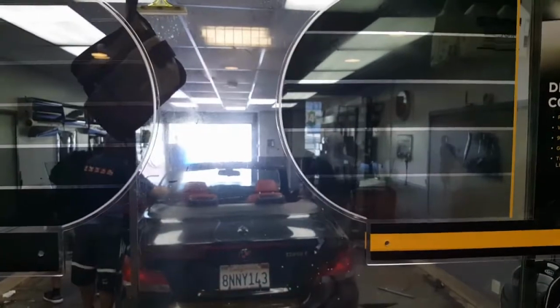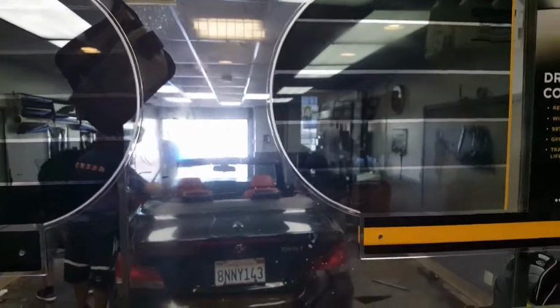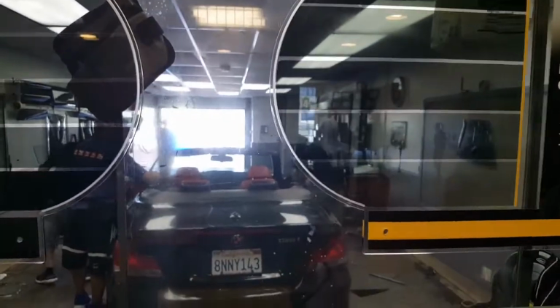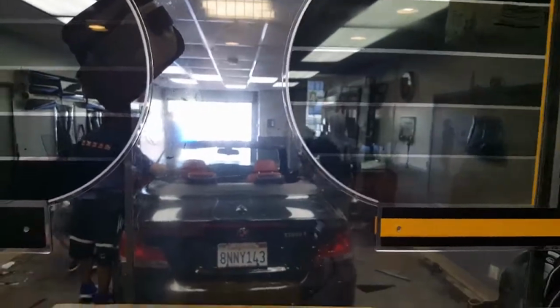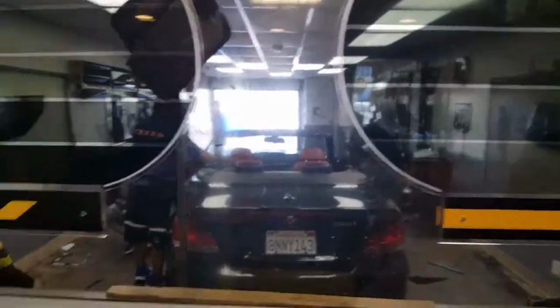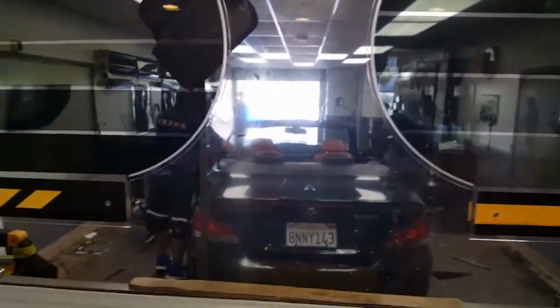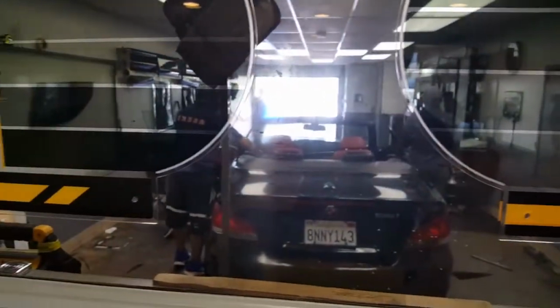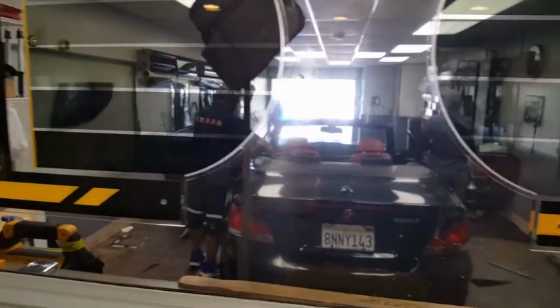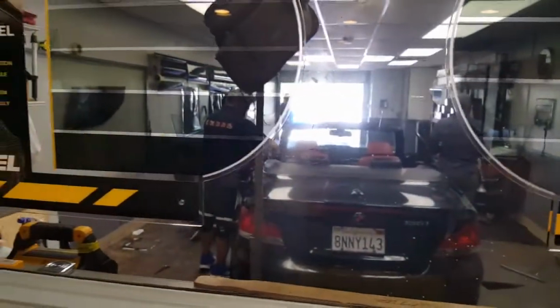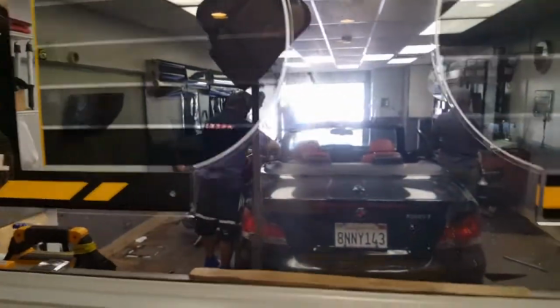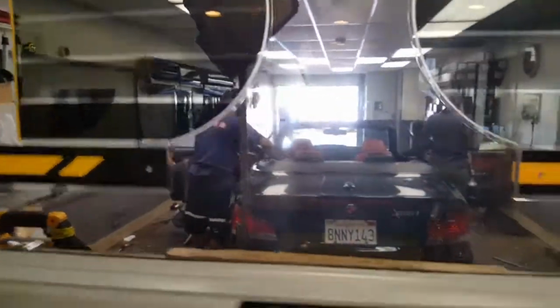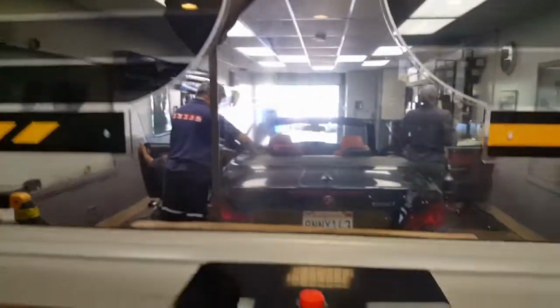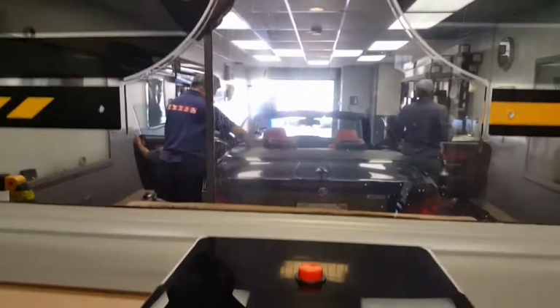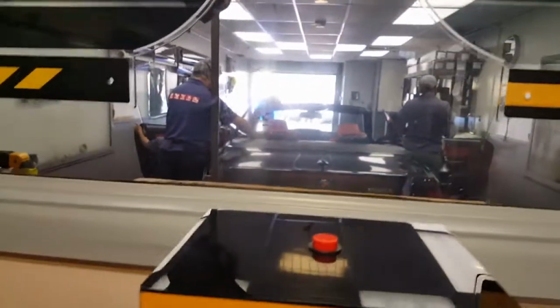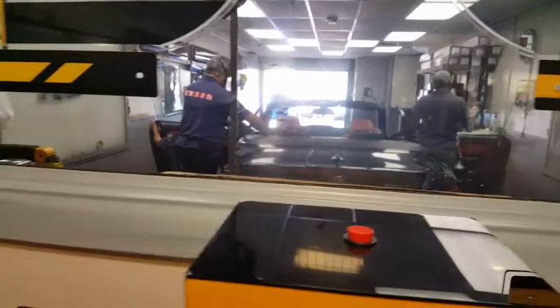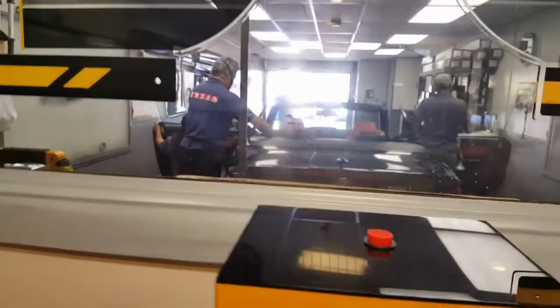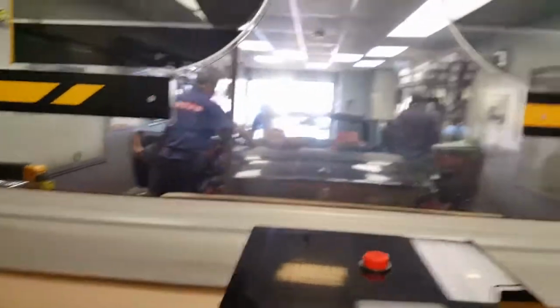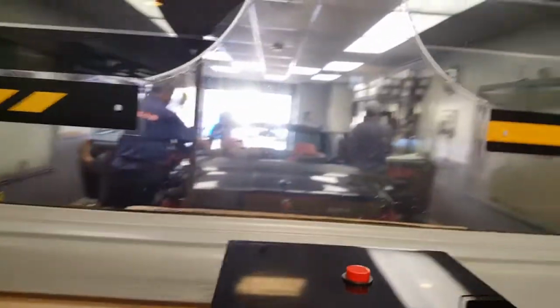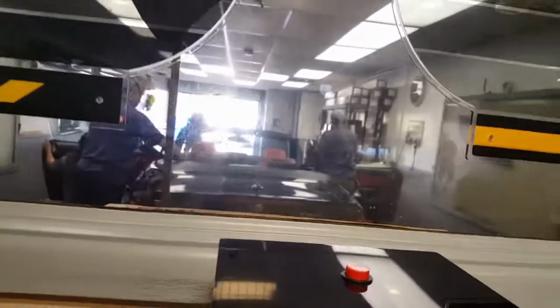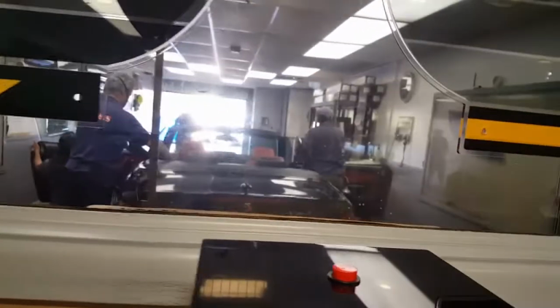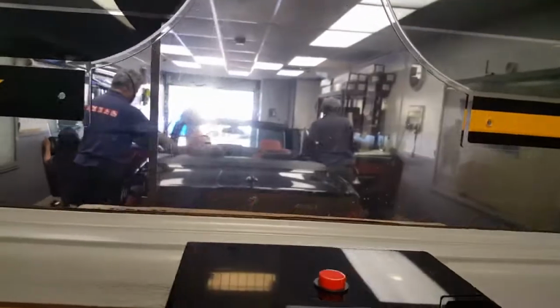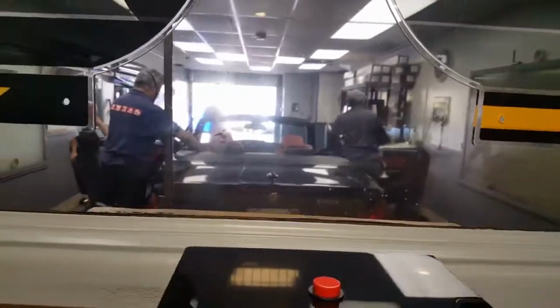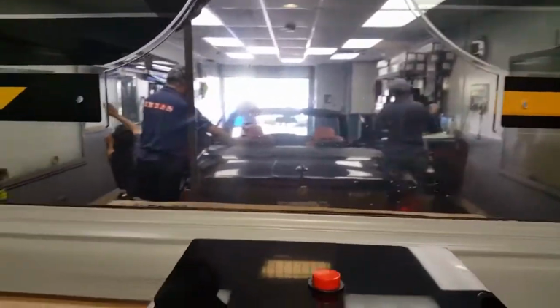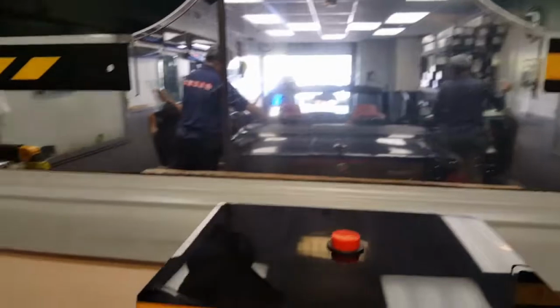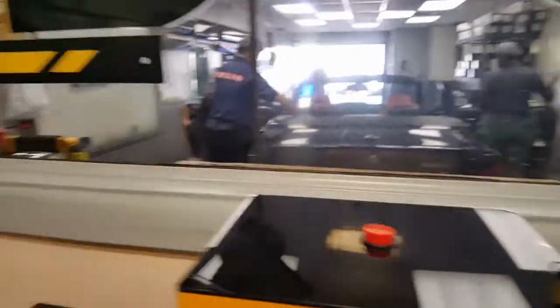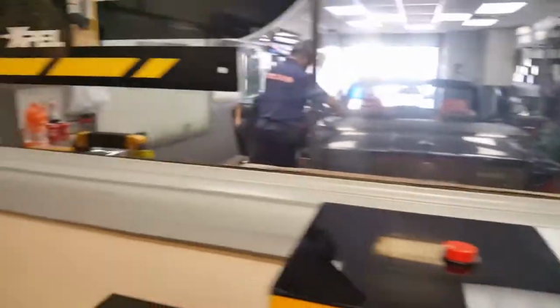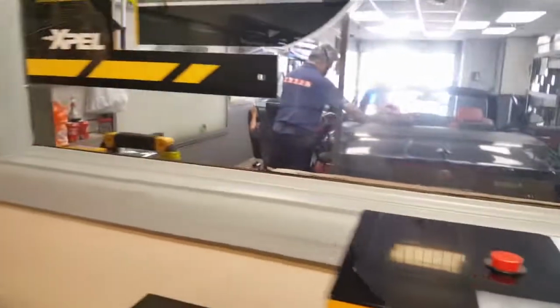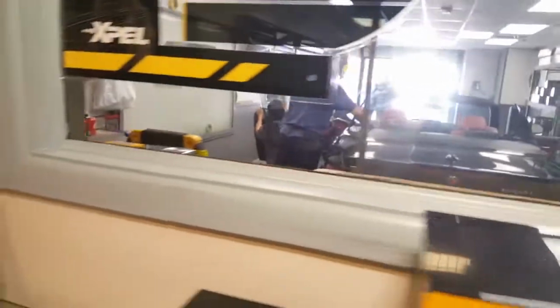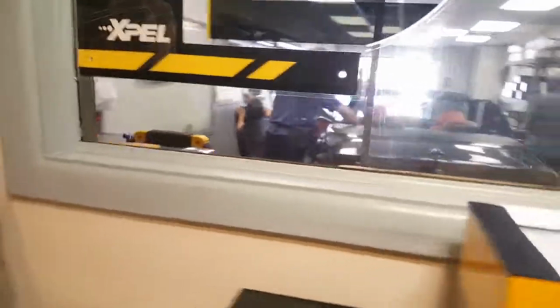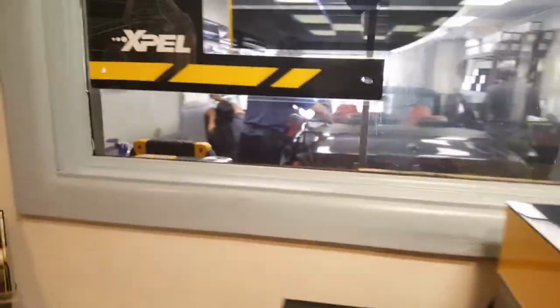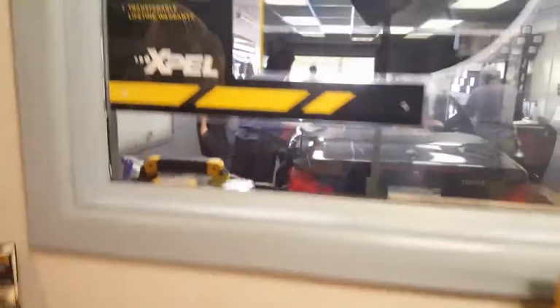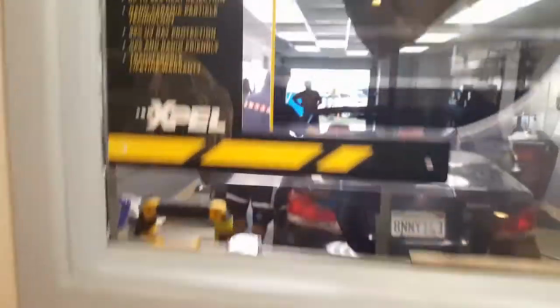That's Hamed and his crew right there — pretty neat, they're working on this. They got another car in there already, that was quick.